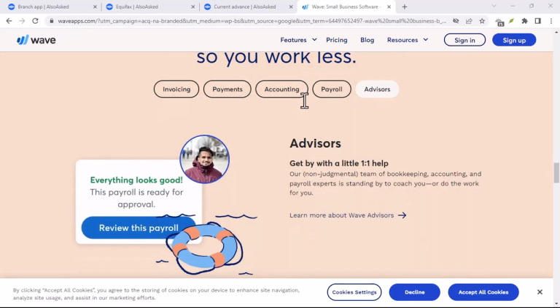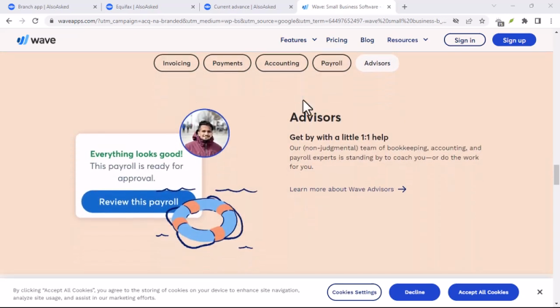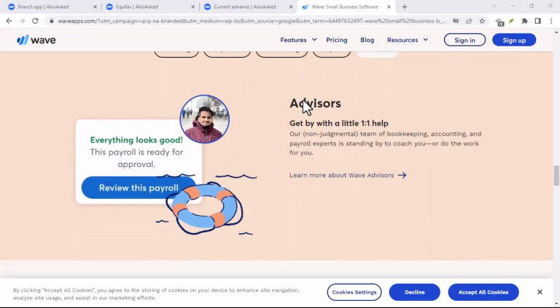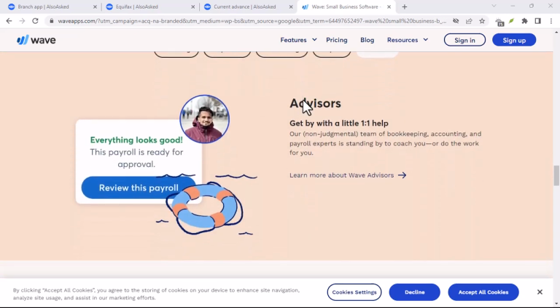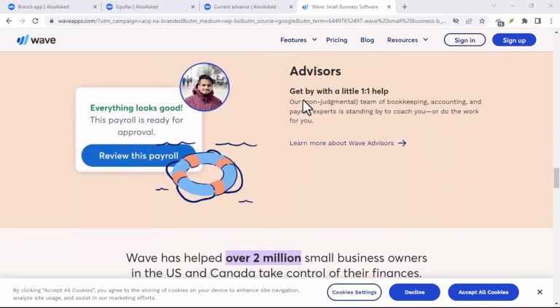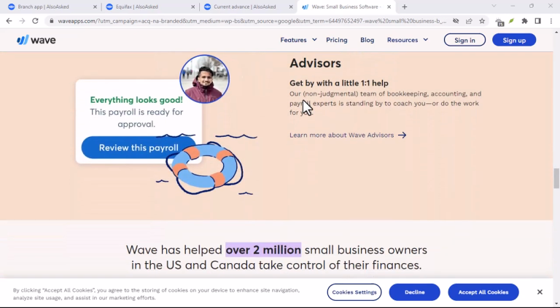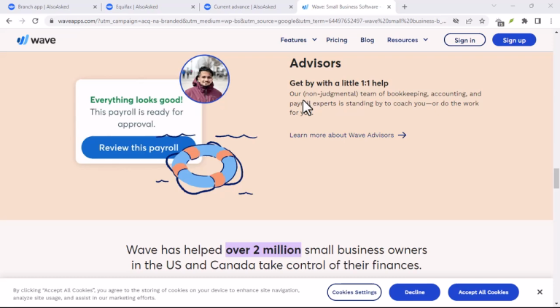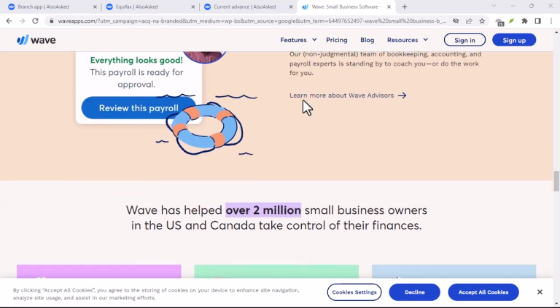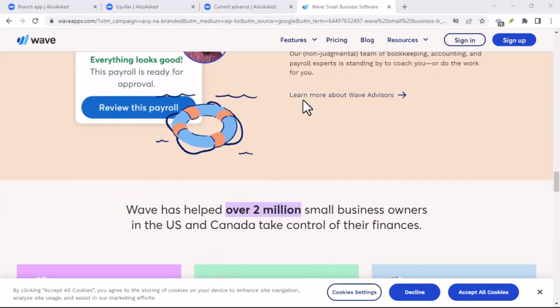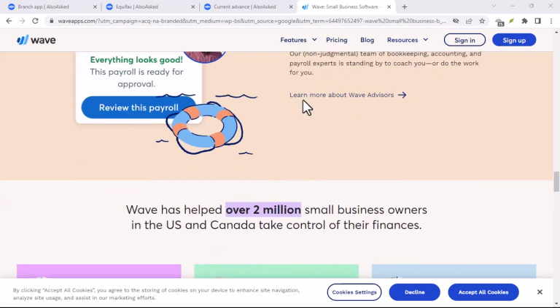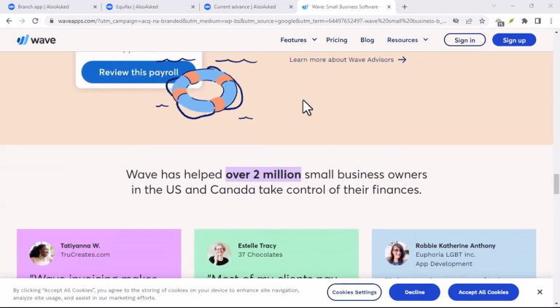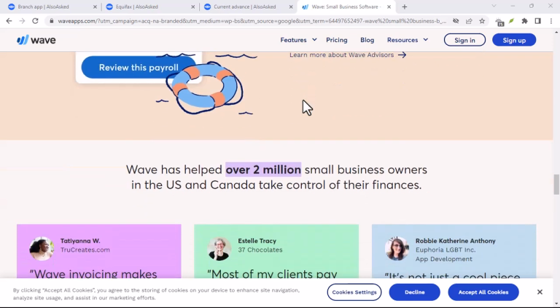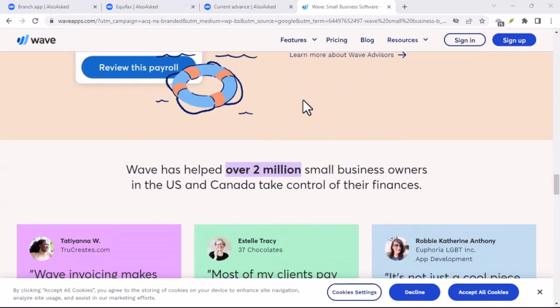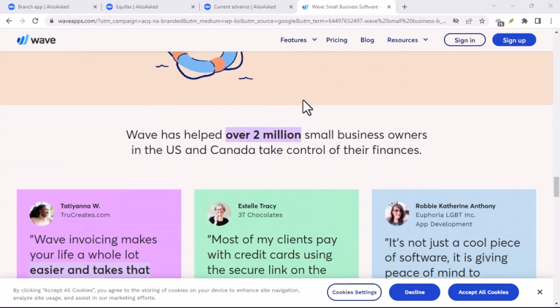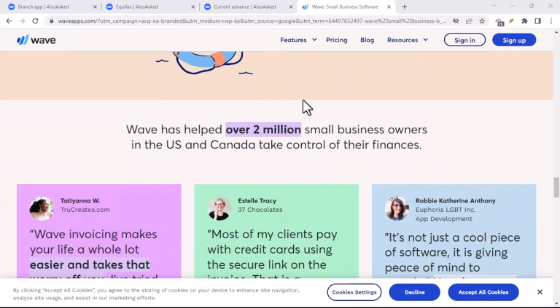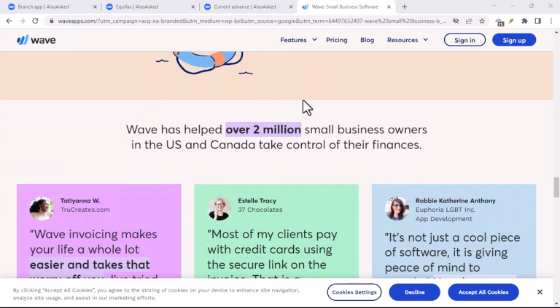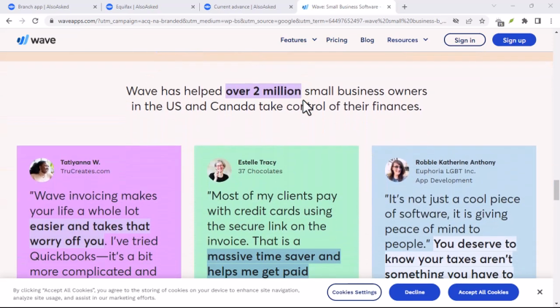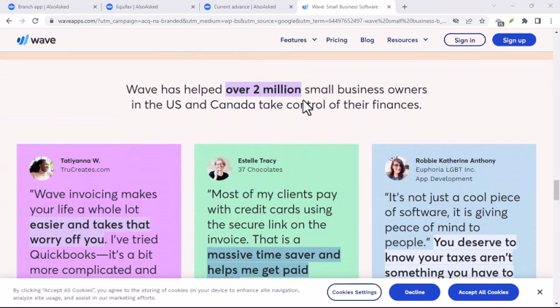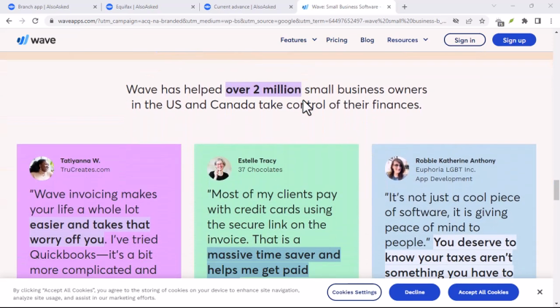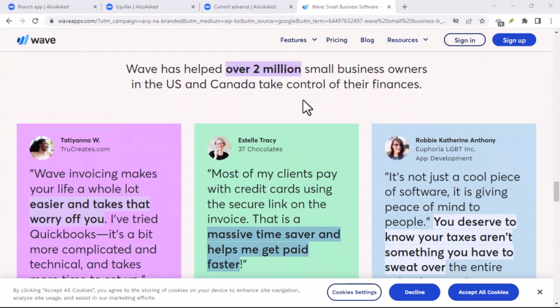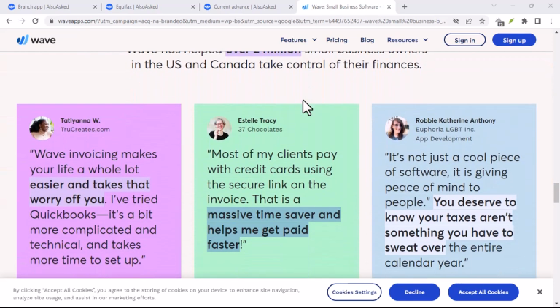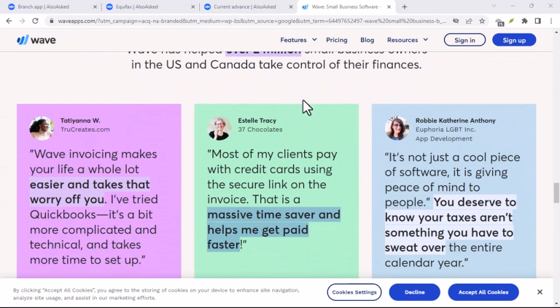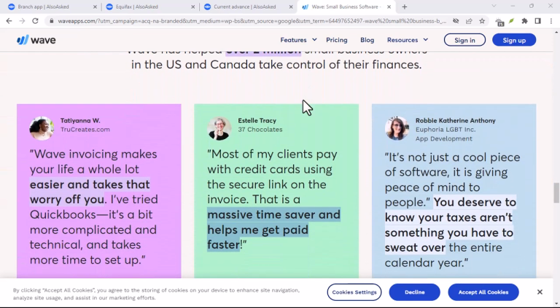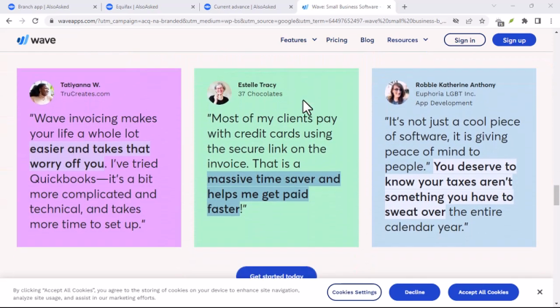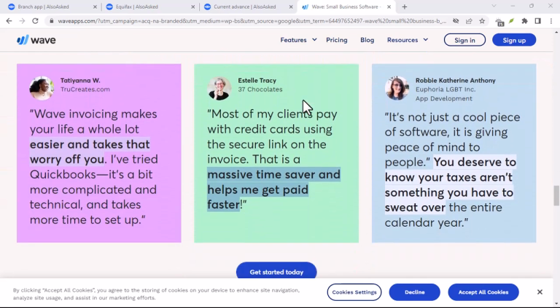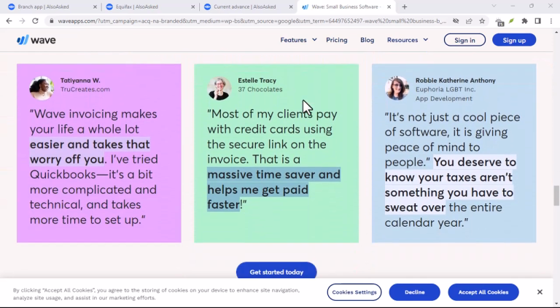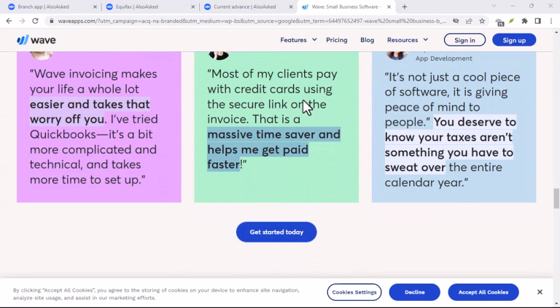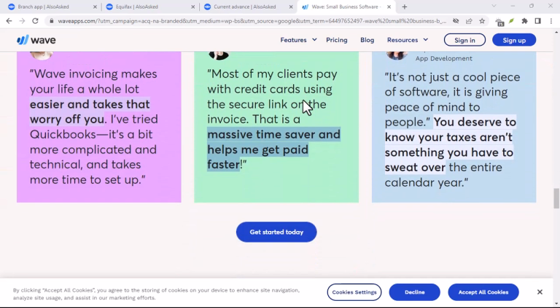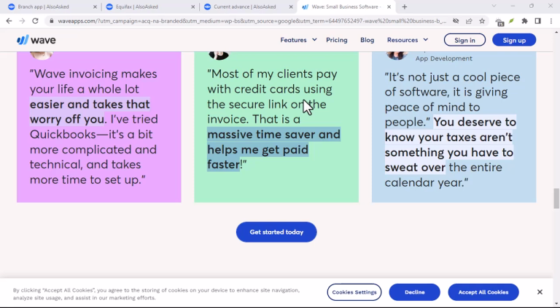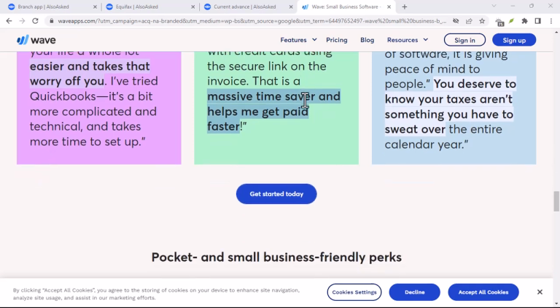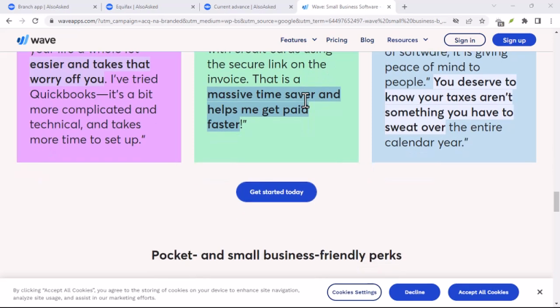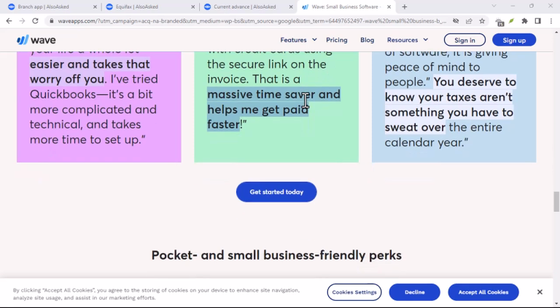One side caters to small businesses, the other to everyday individuals. So, which wave are you looking to catch?